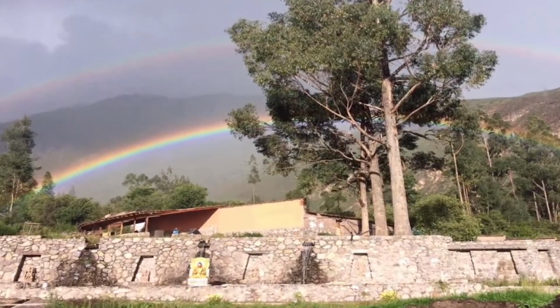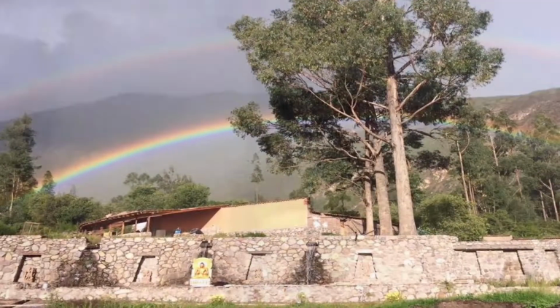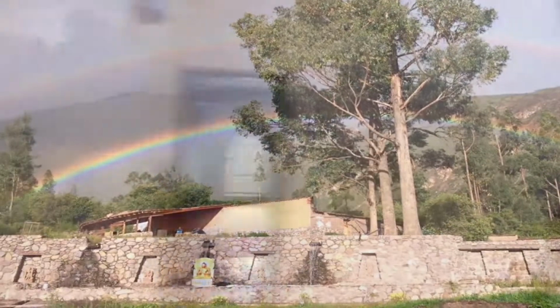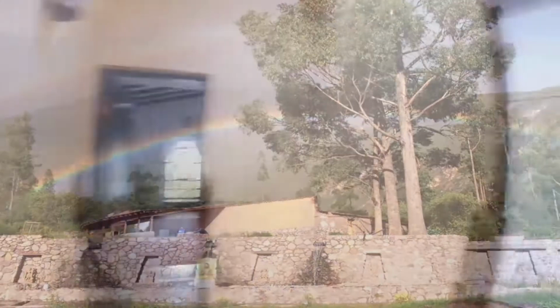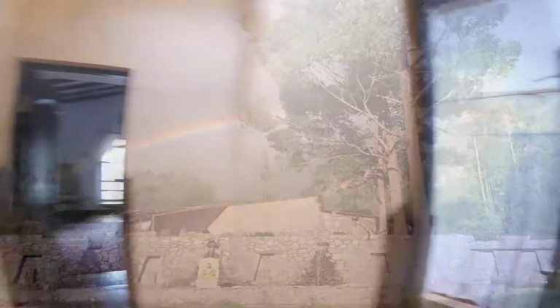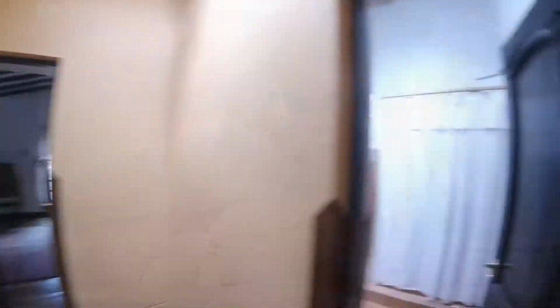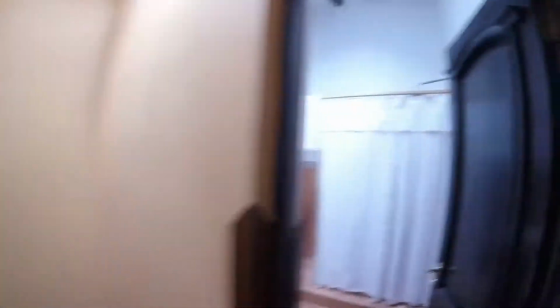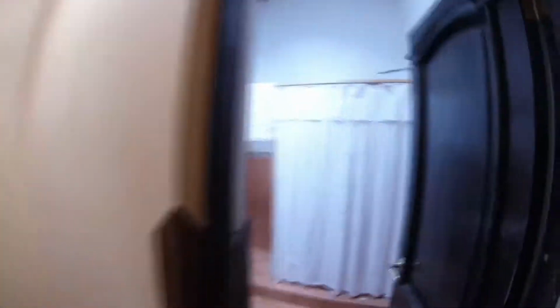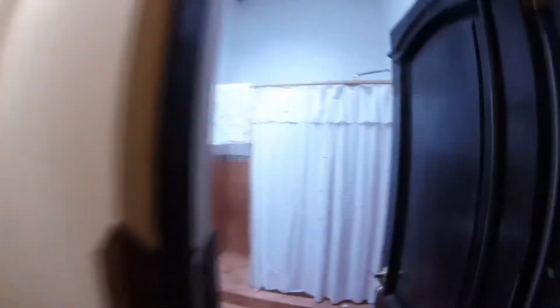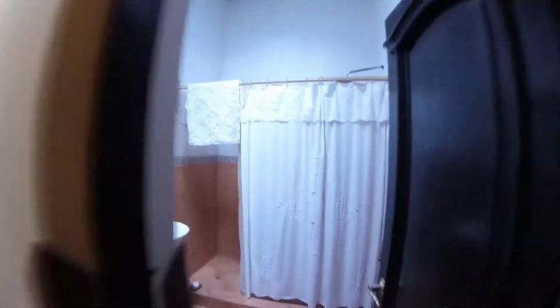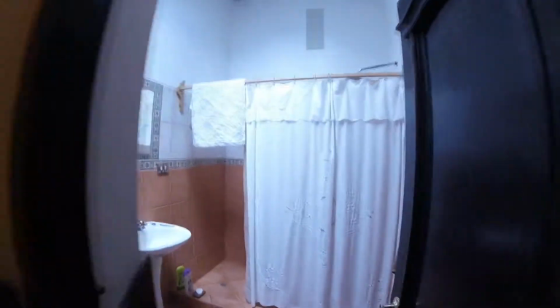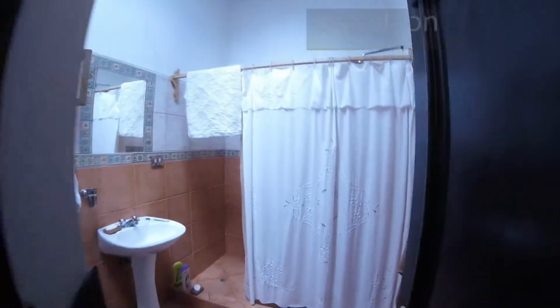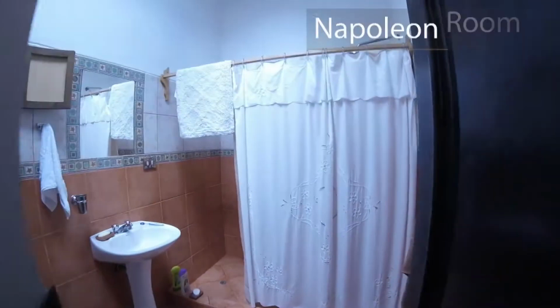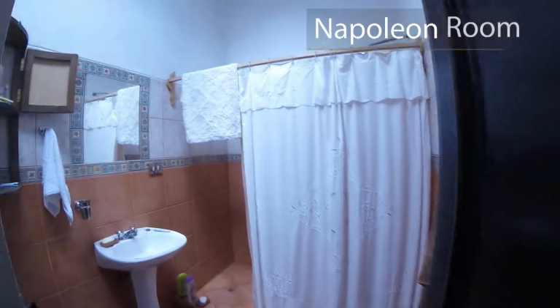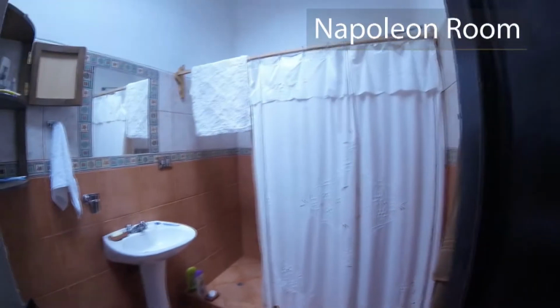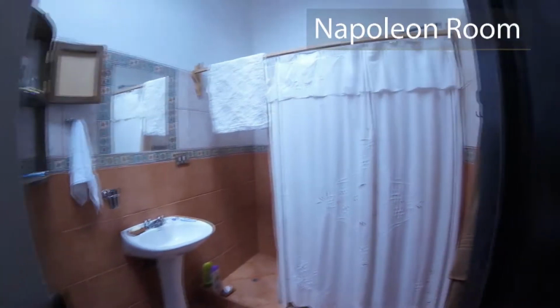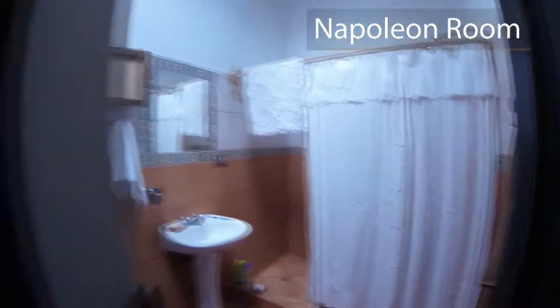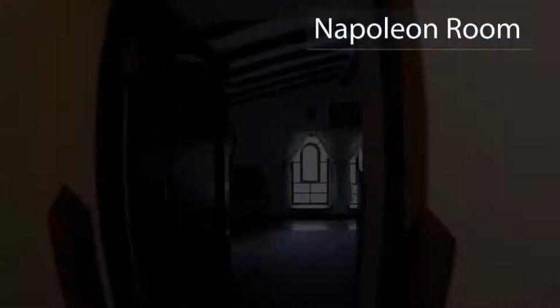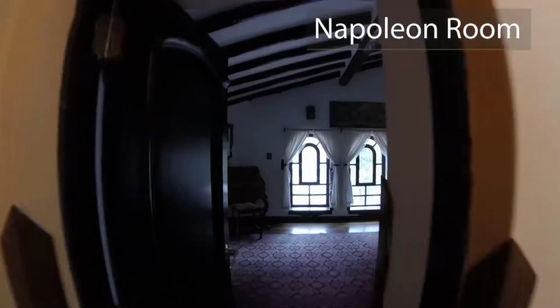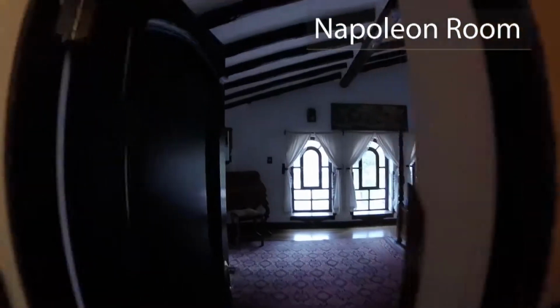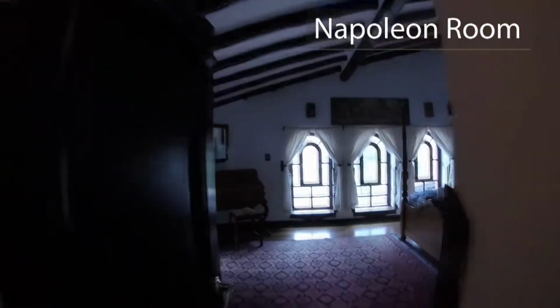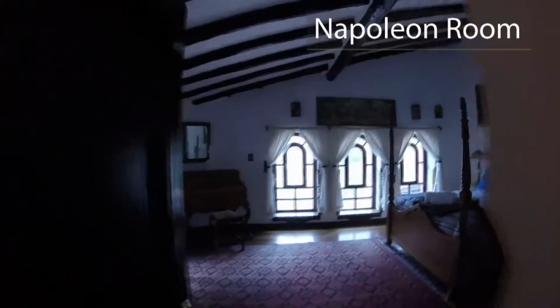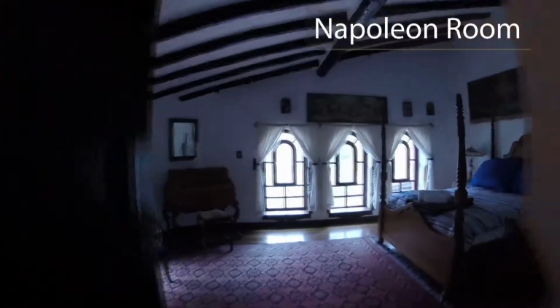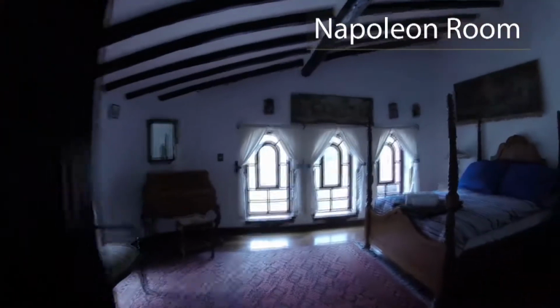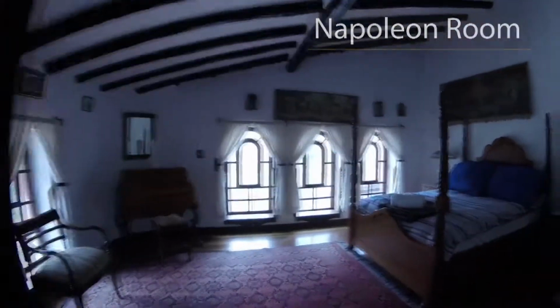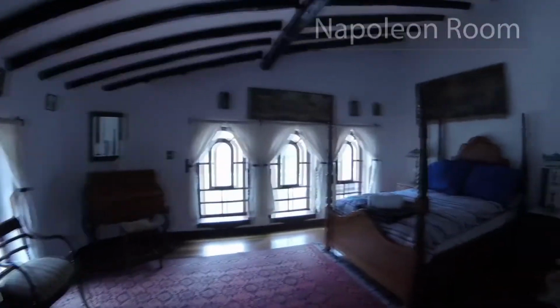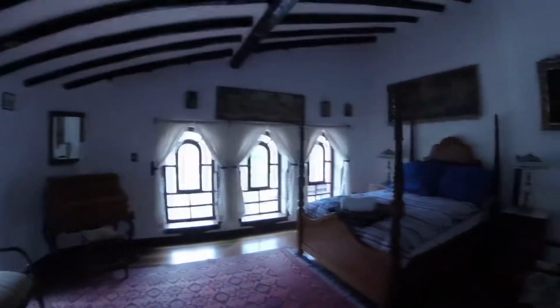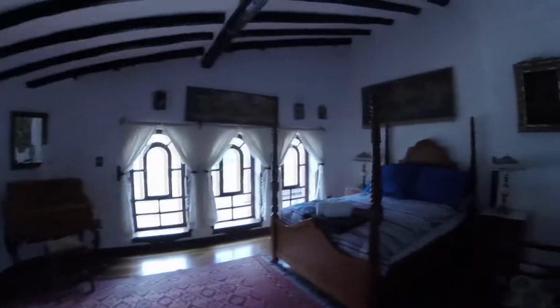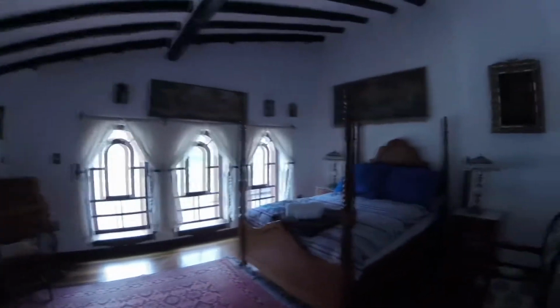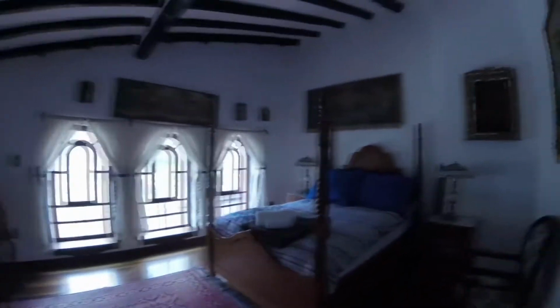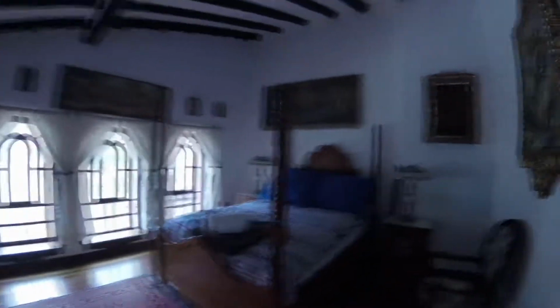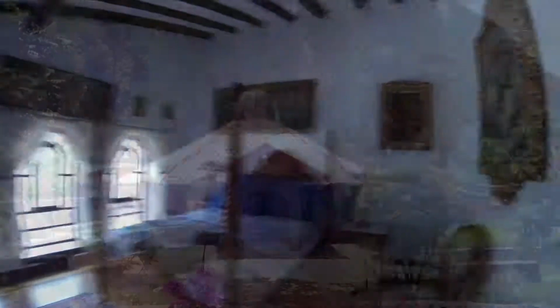The Napoleon room — shower here, and in here, unique style.